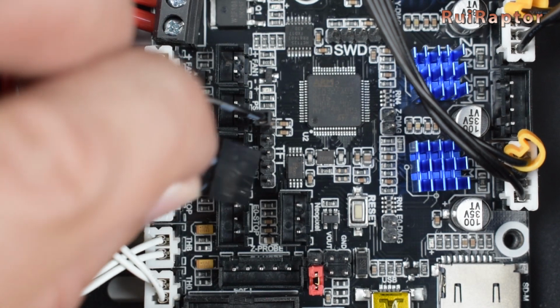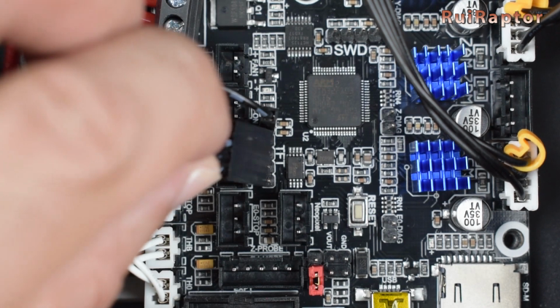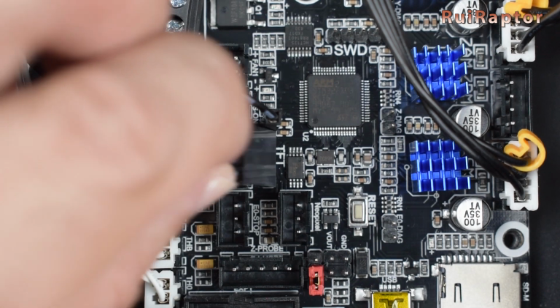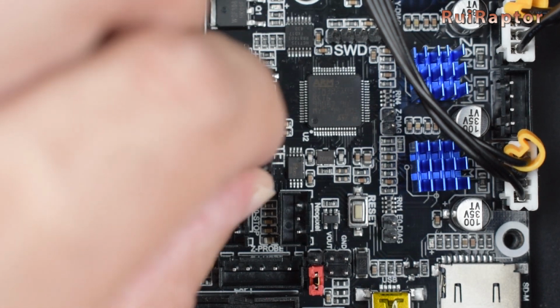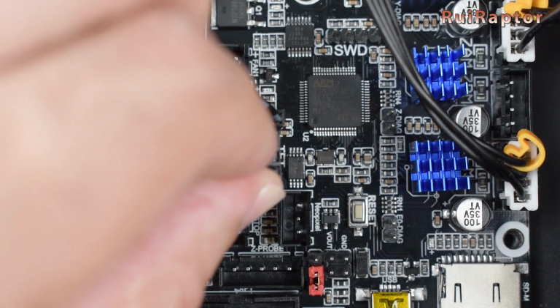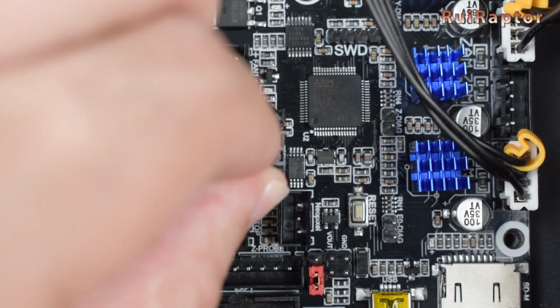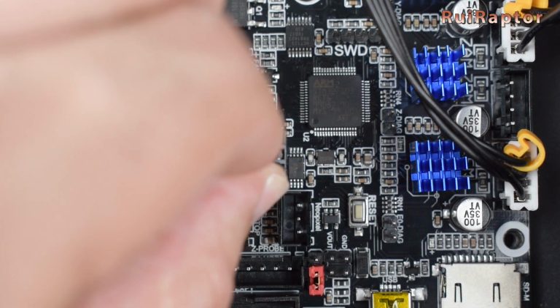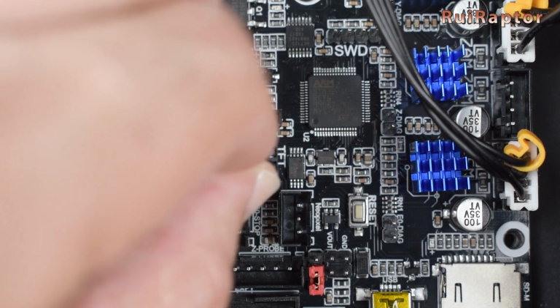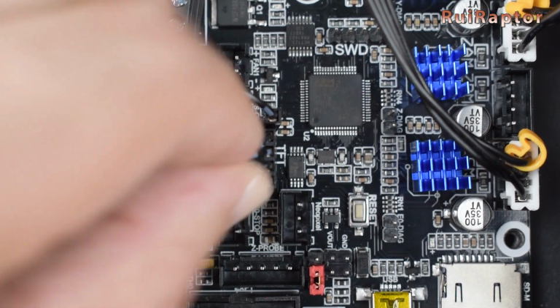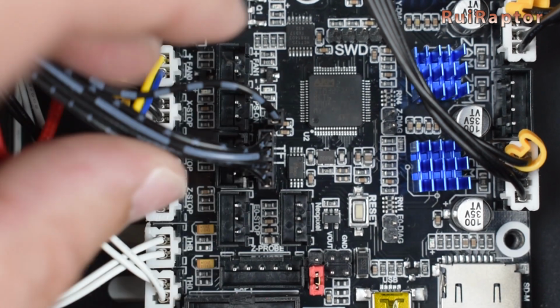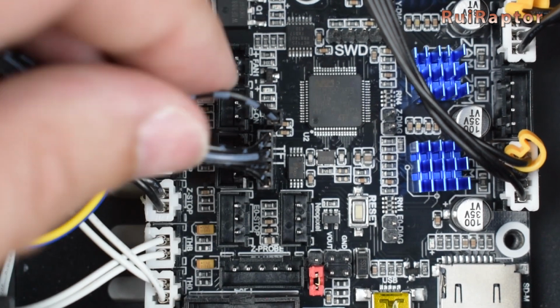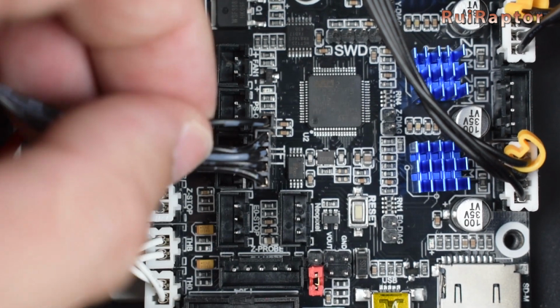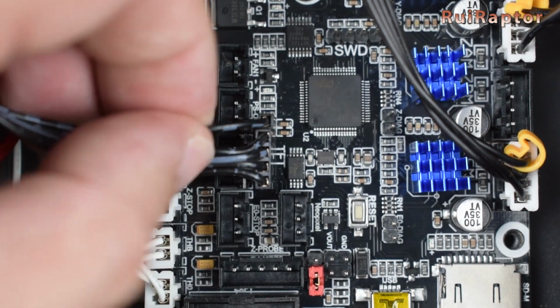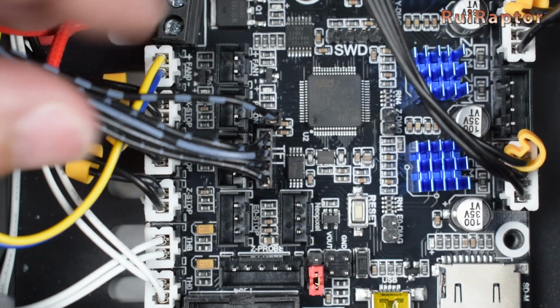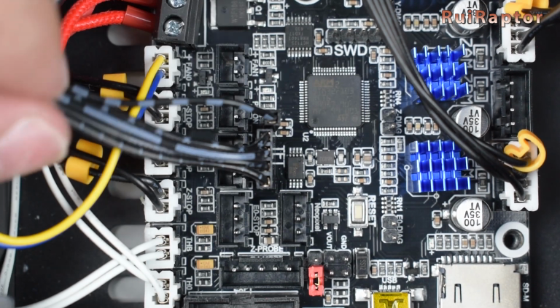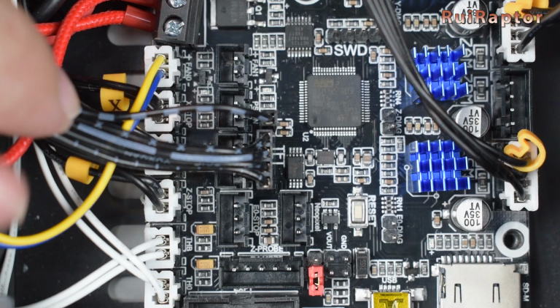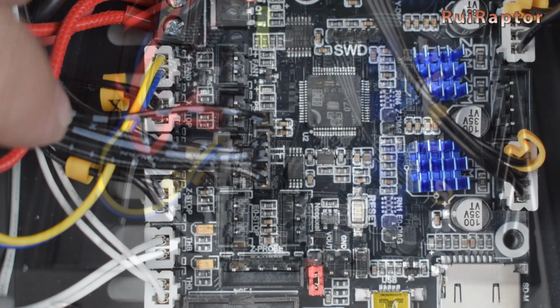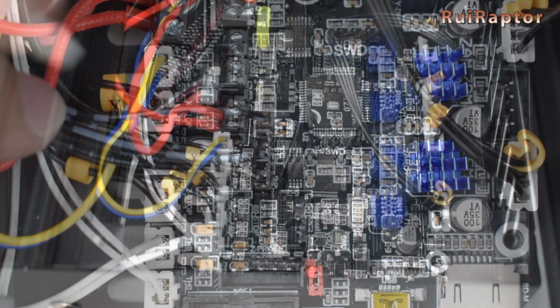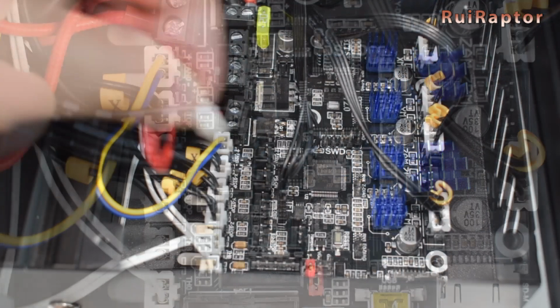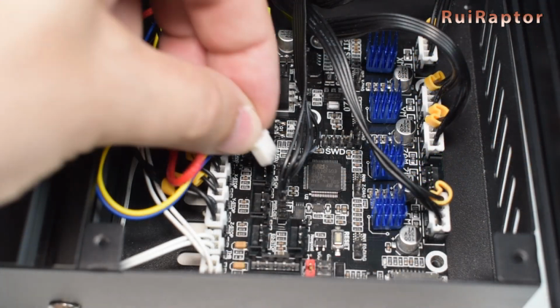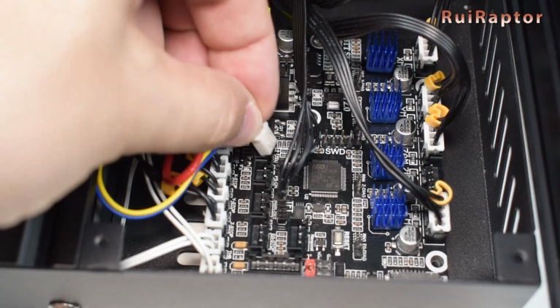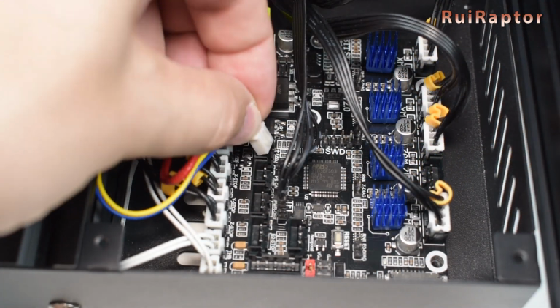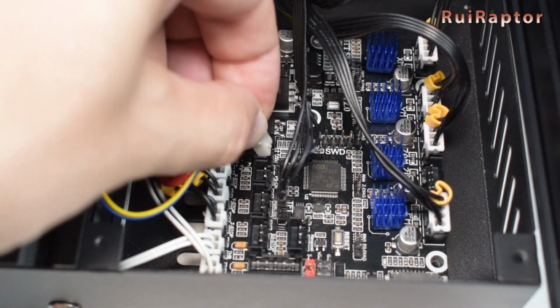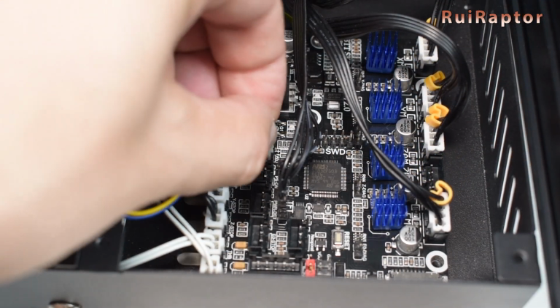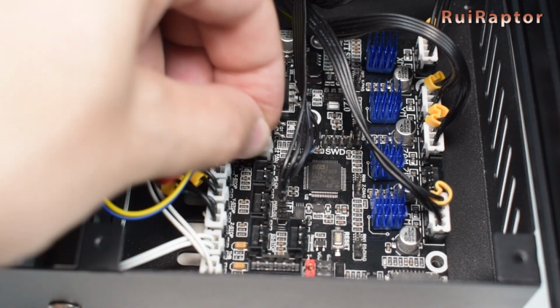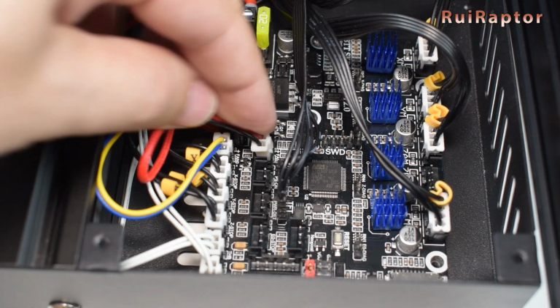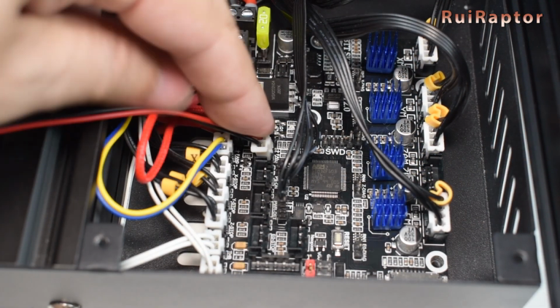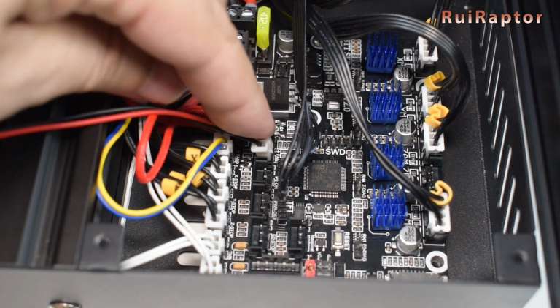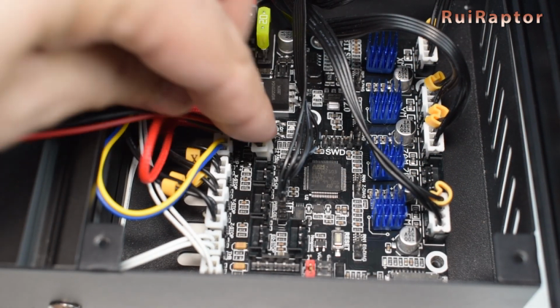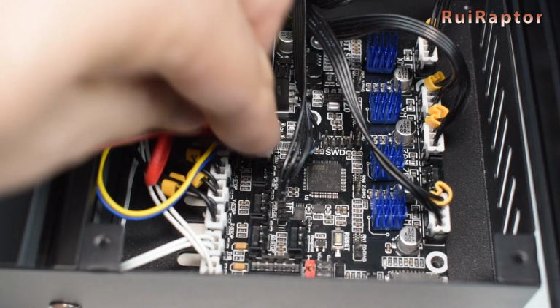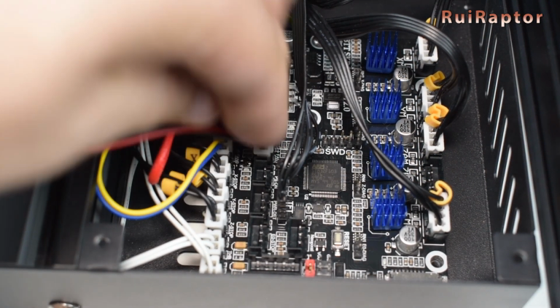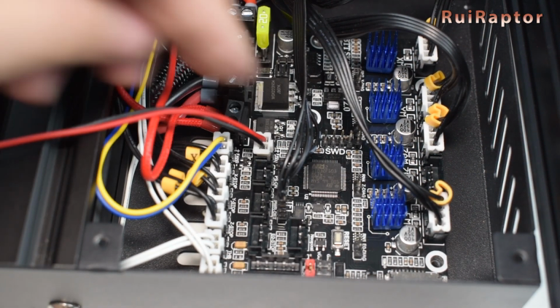Make sure the cable is not twisted. Don't forget to connect the electronics fan and close the panel.